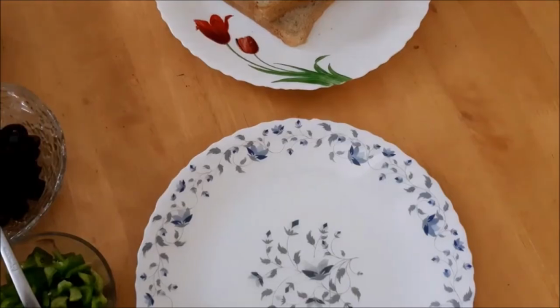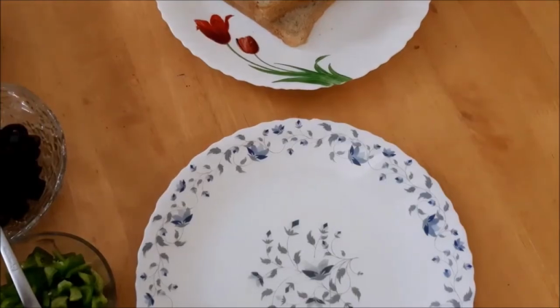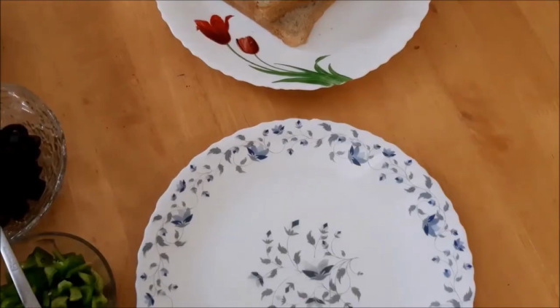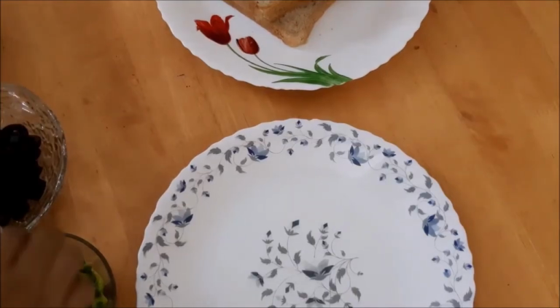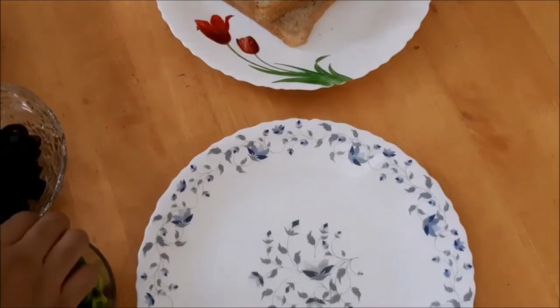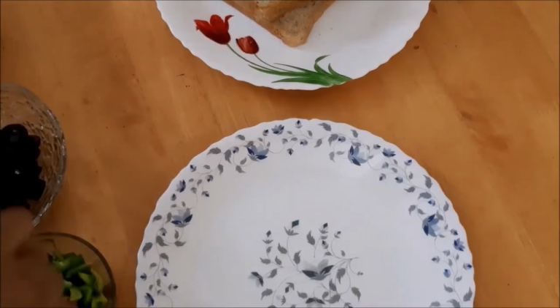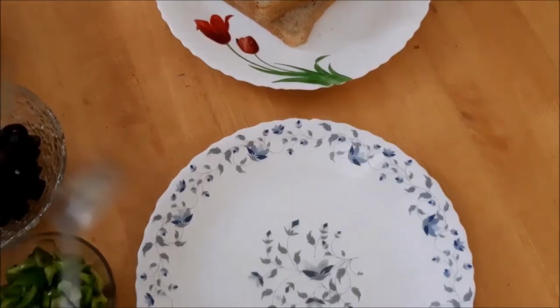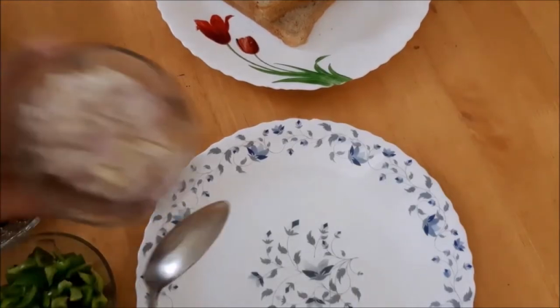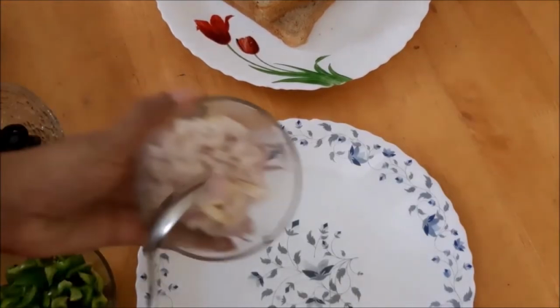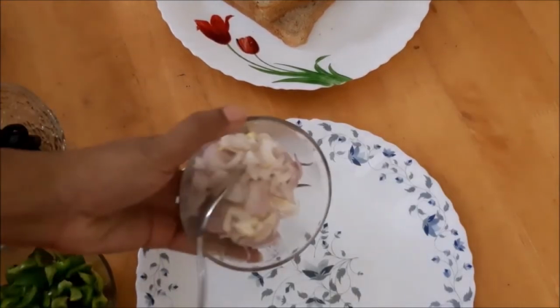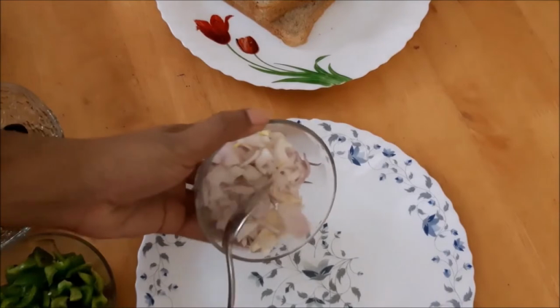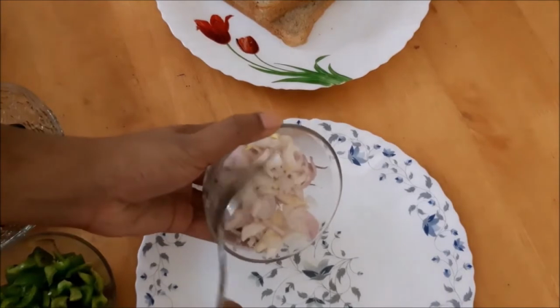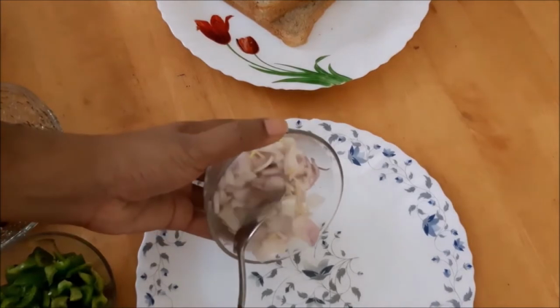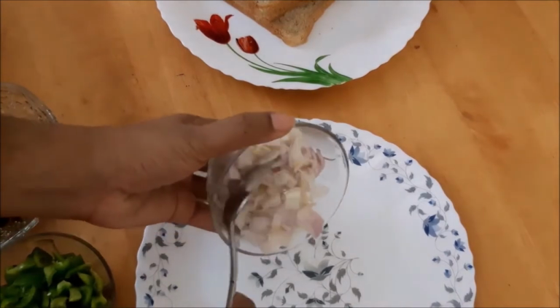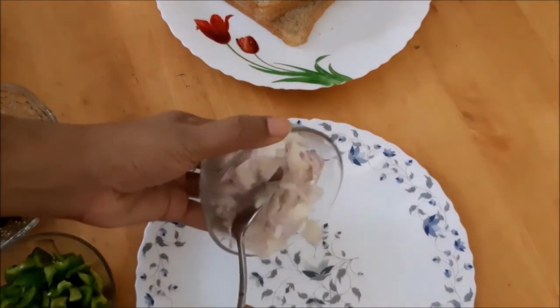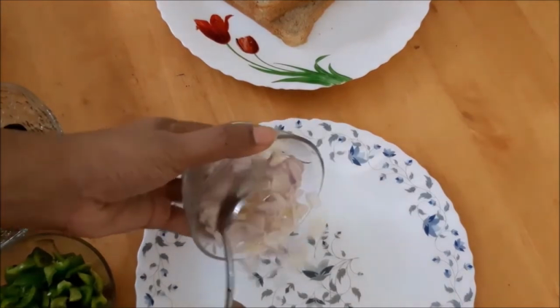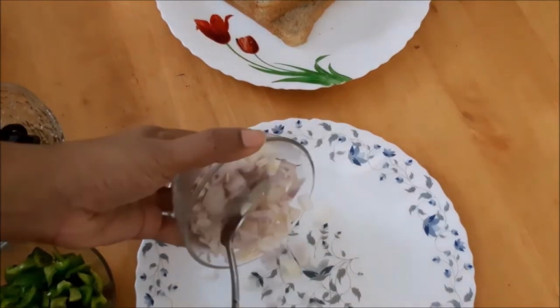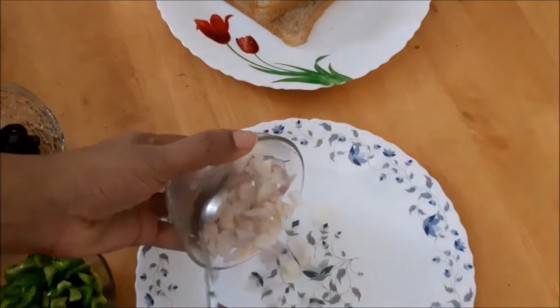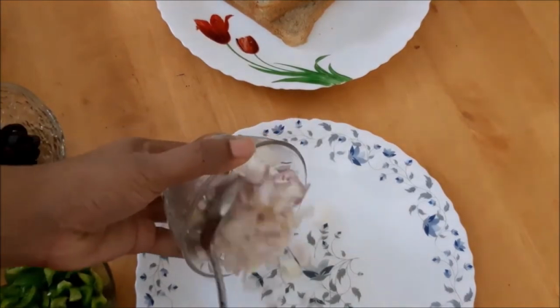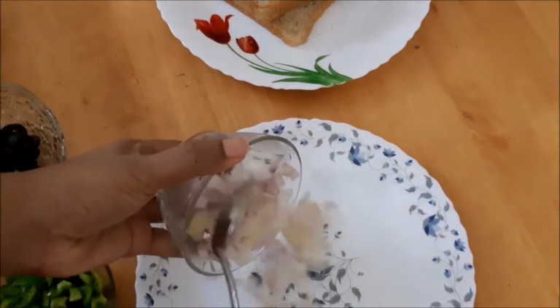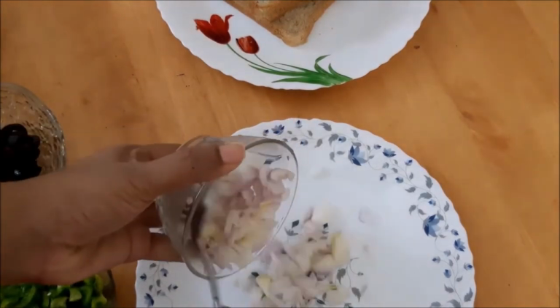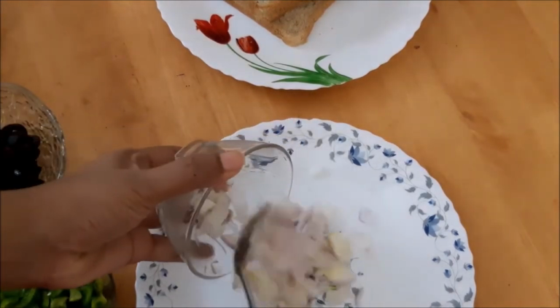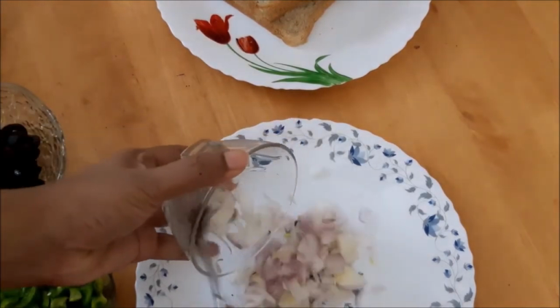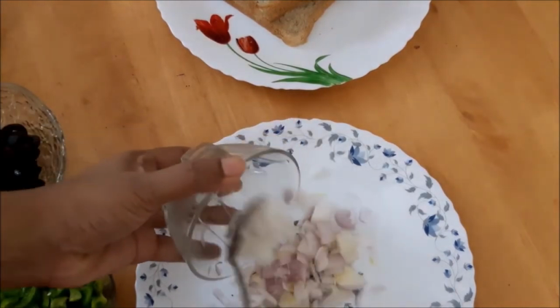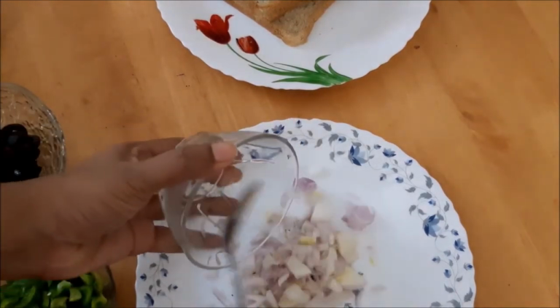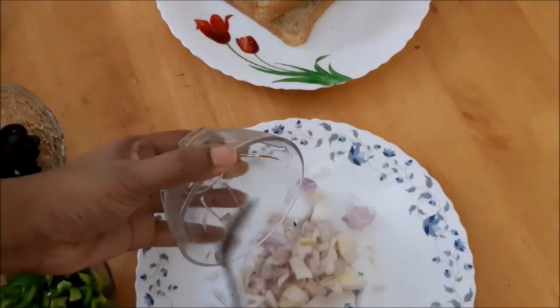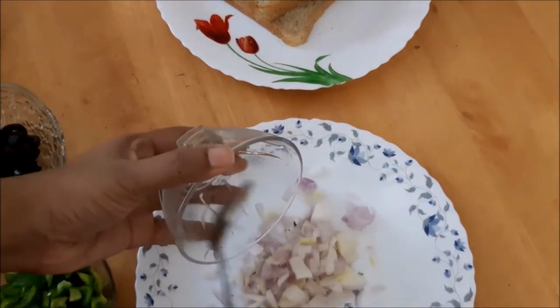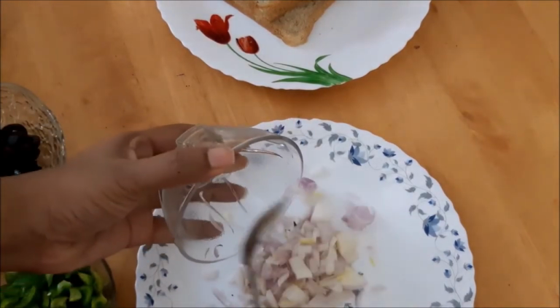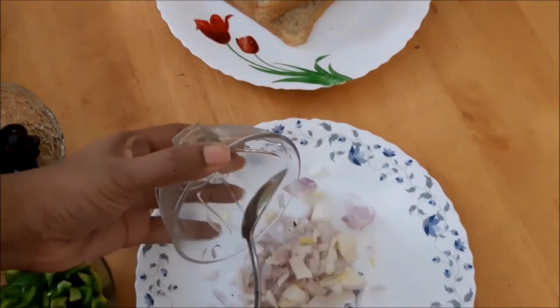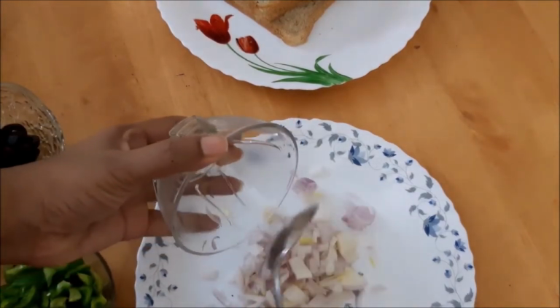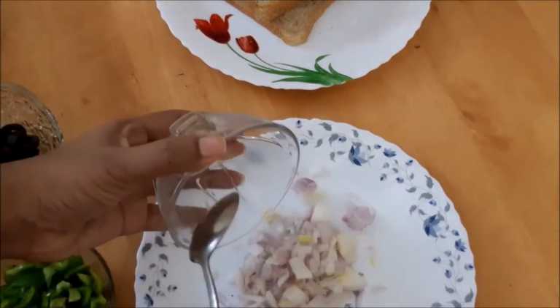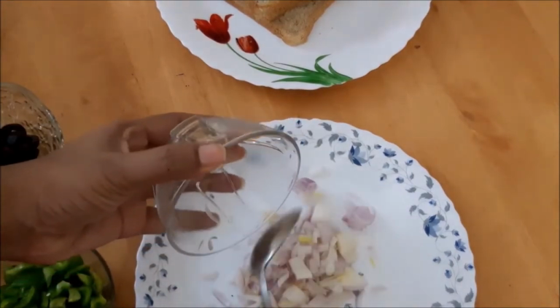We will add some salt to the toast. We will add a piece of salt to the toast.